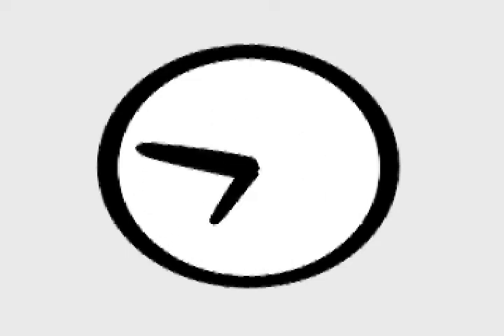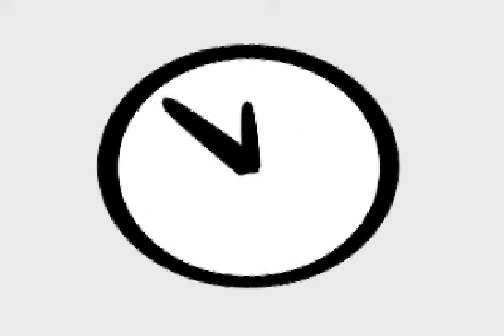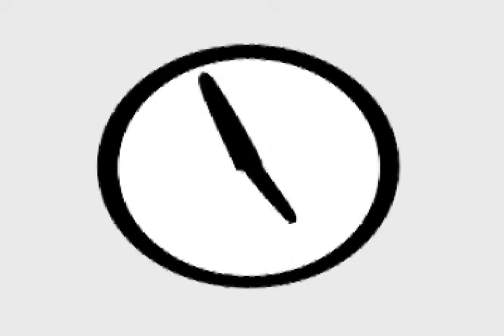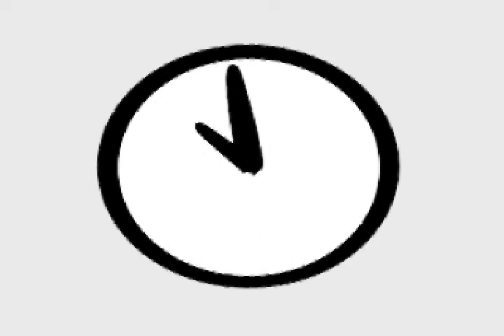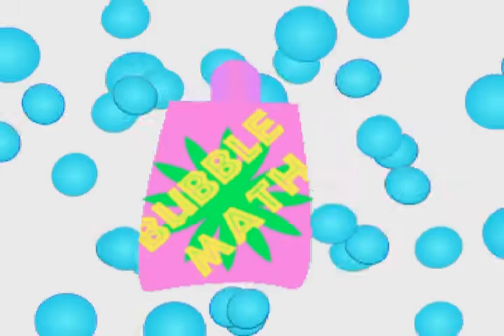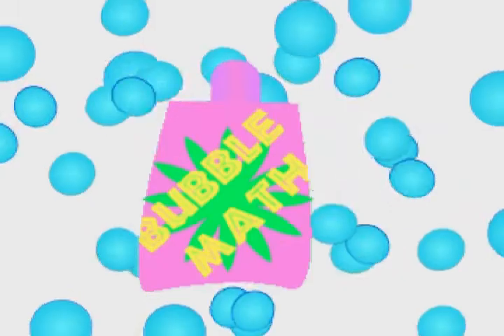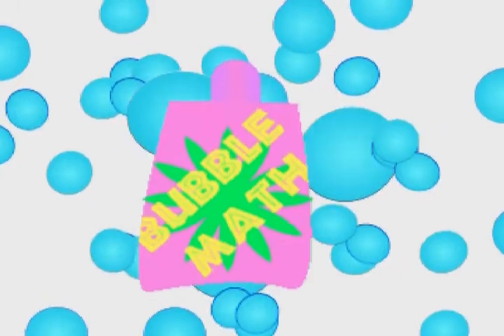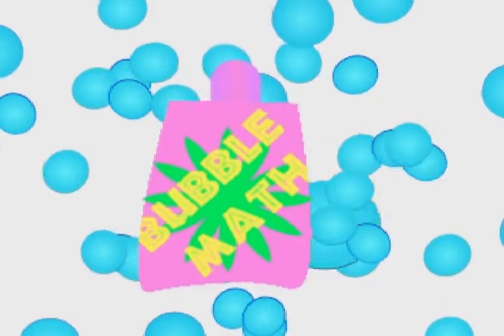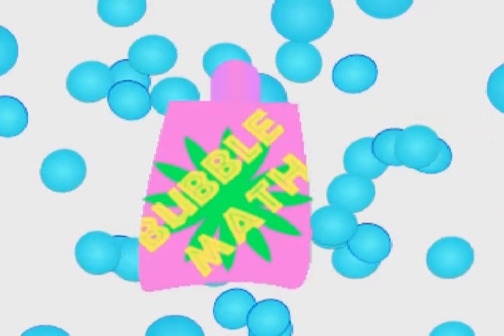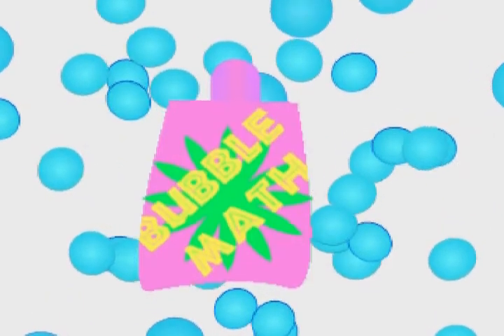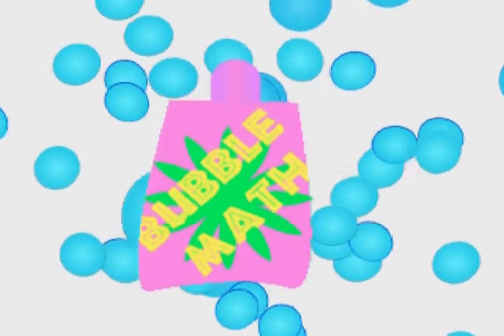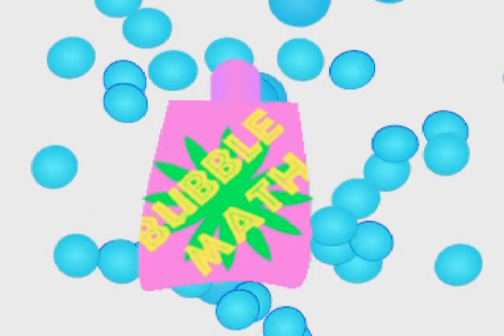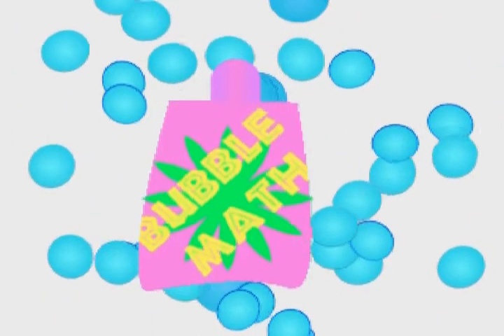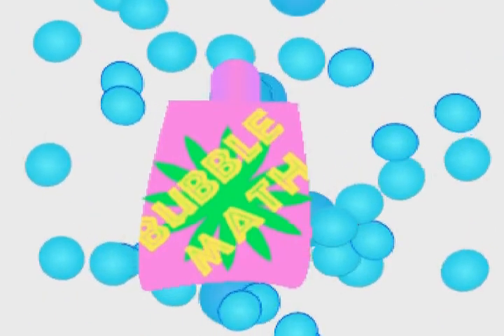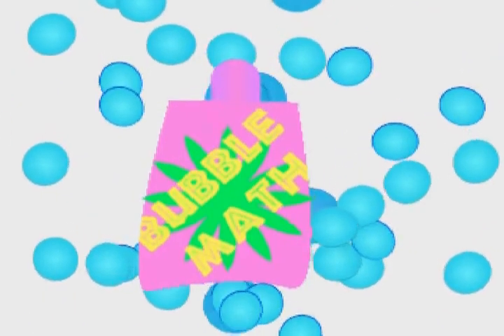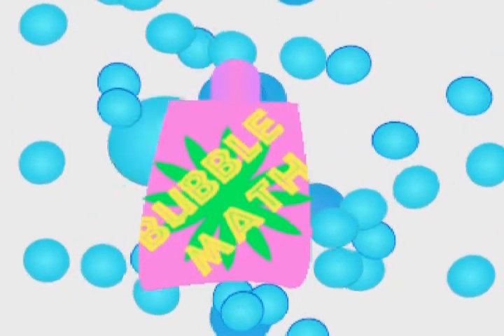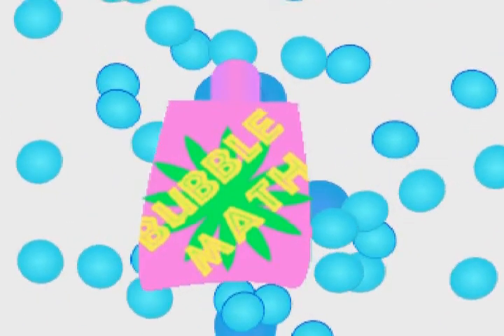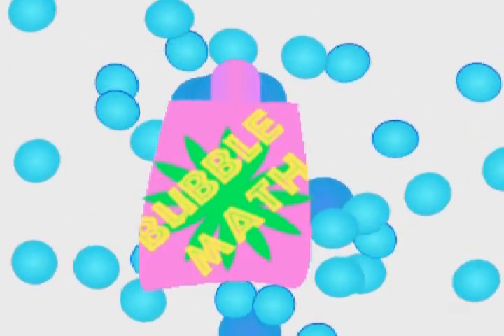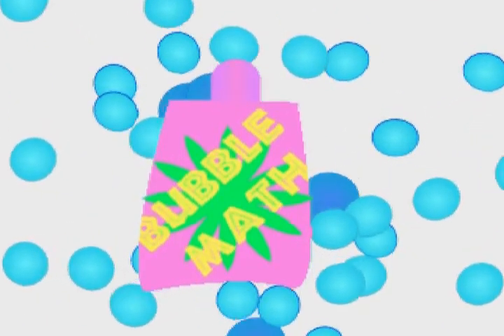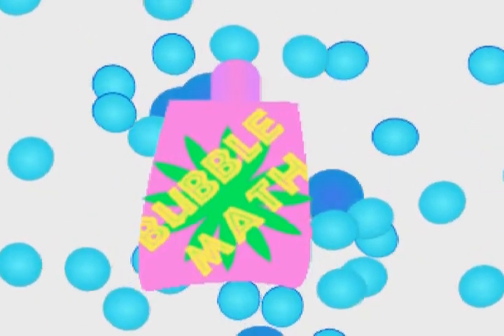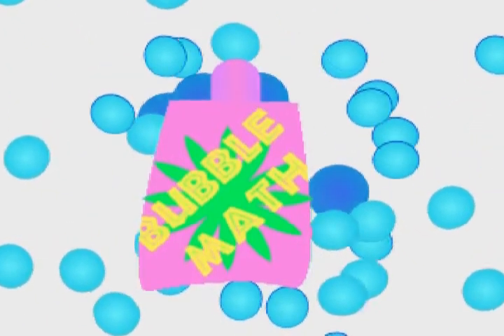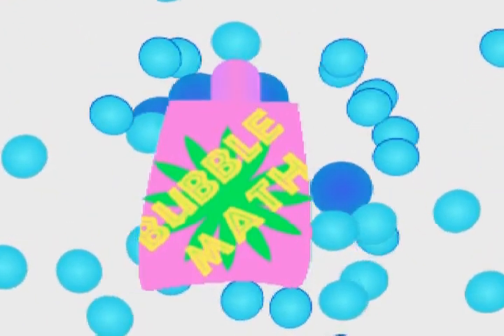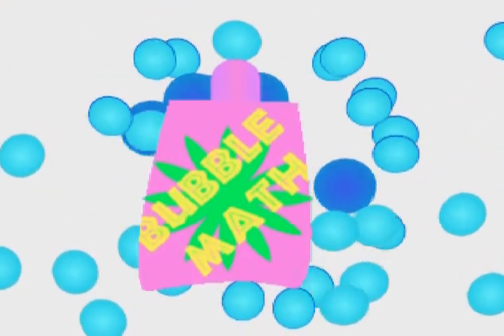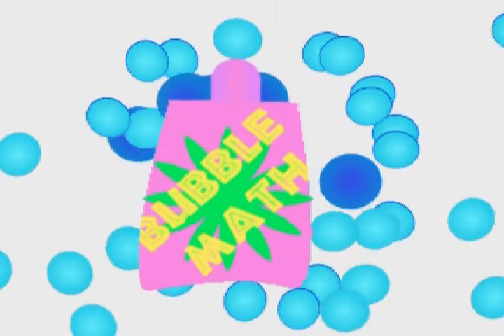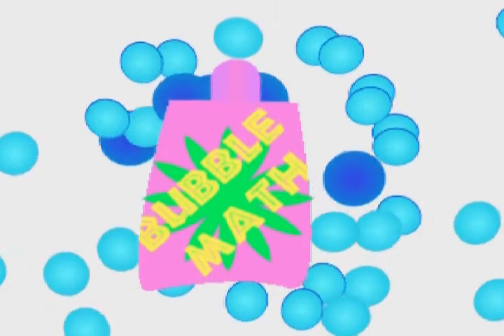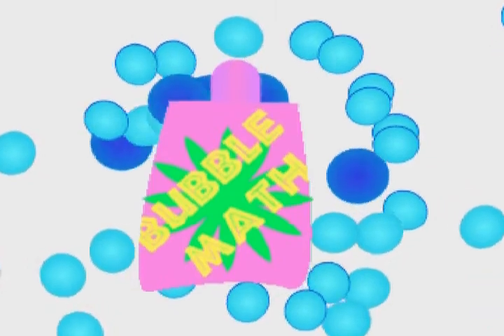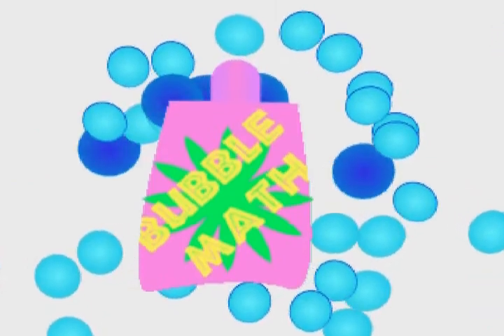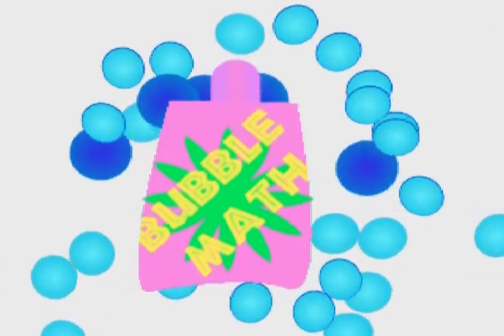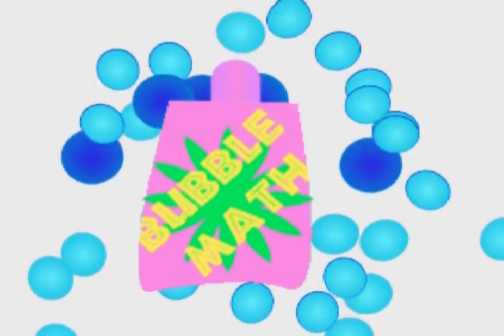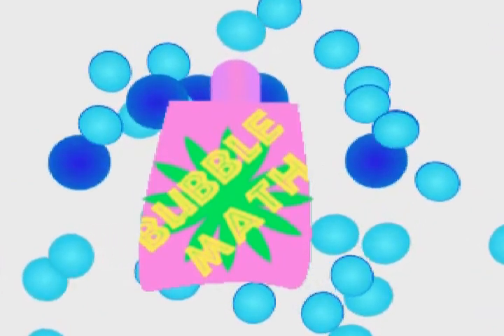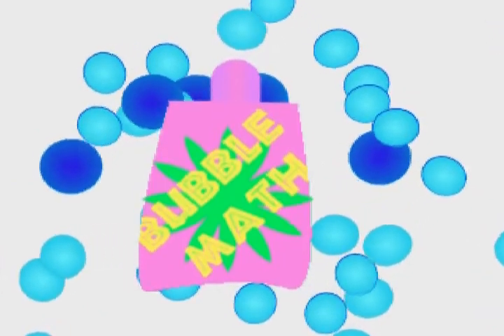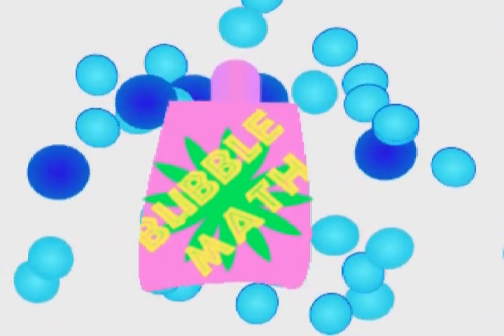Well, Bubble Mat is a completely easy product to use. Simply pour into water and soak in the bath for up to 15 minutes and immediately be filled with knowledge!